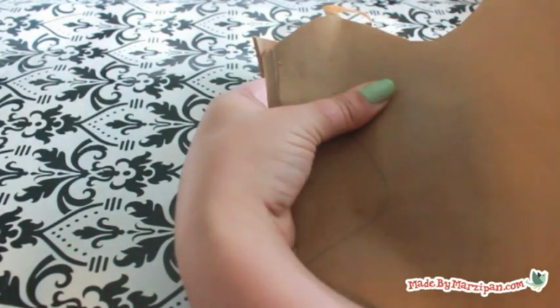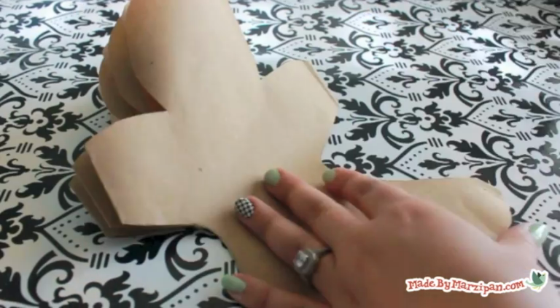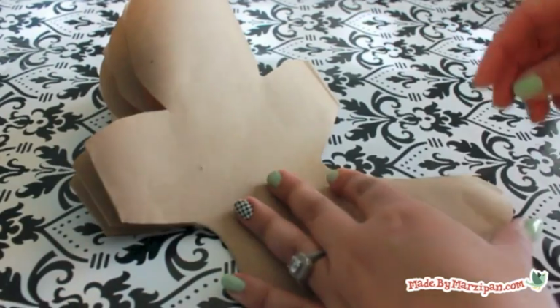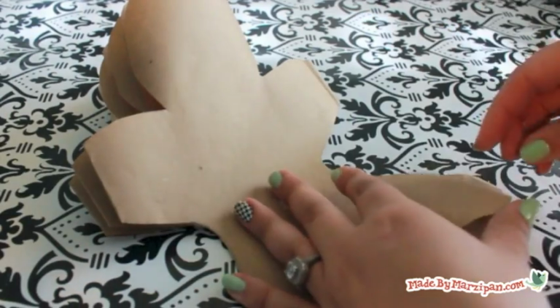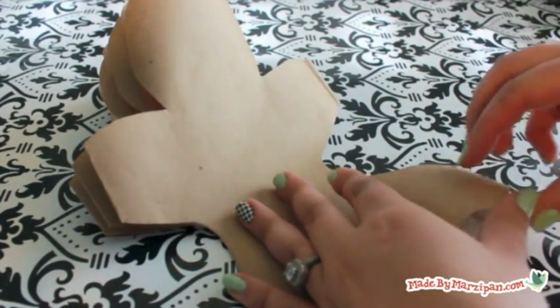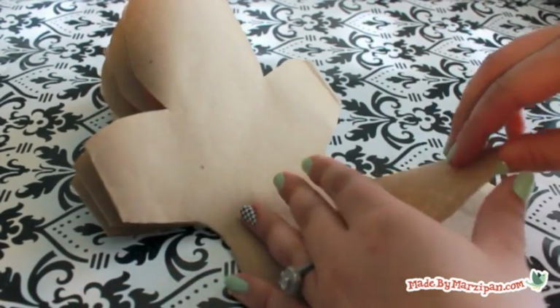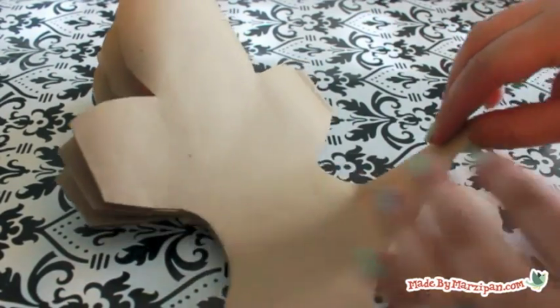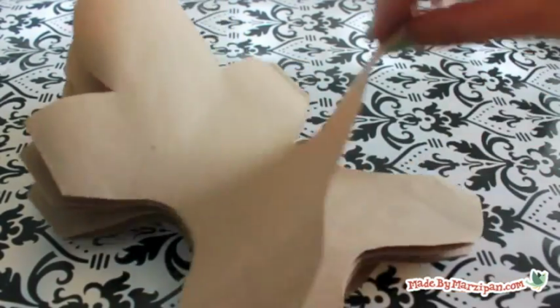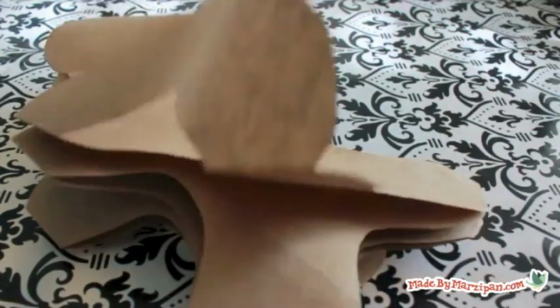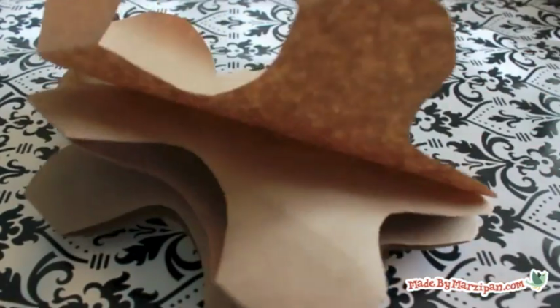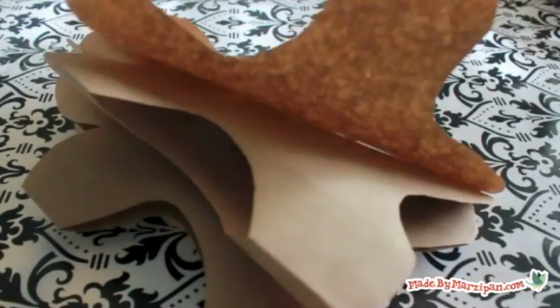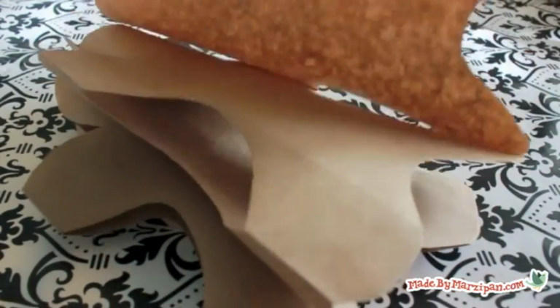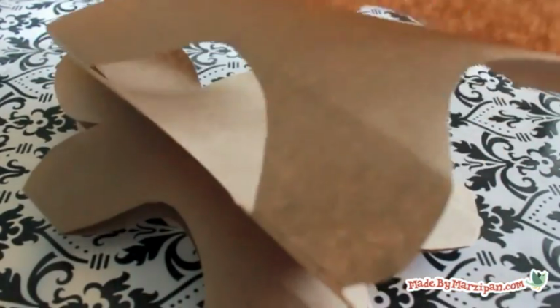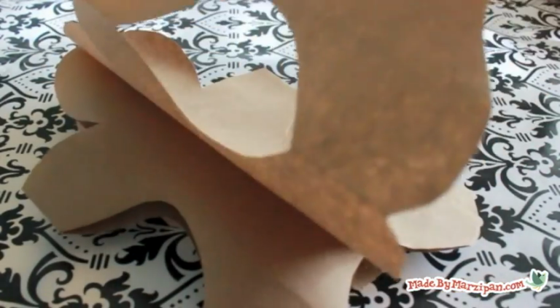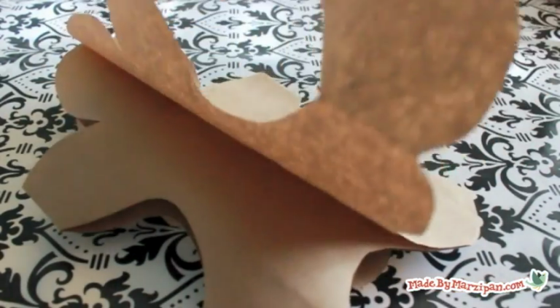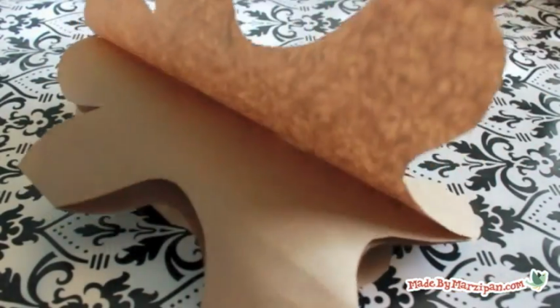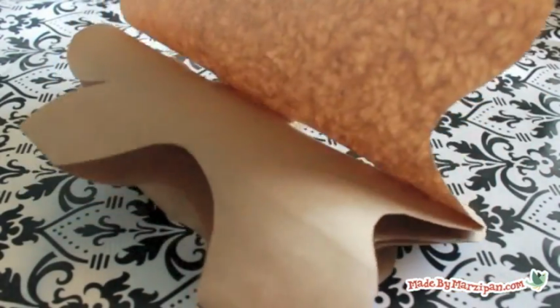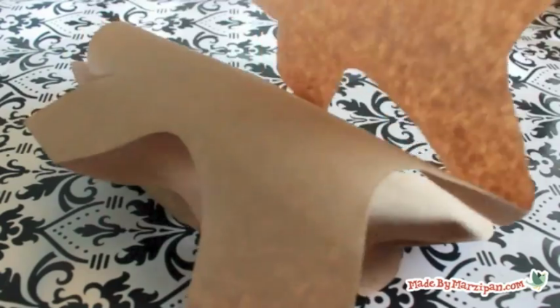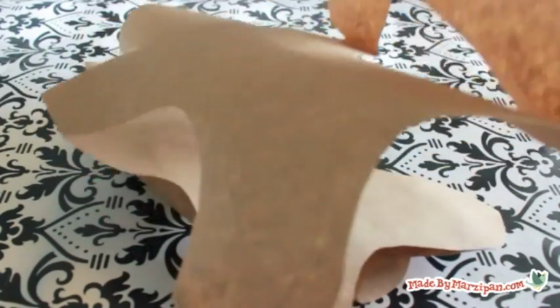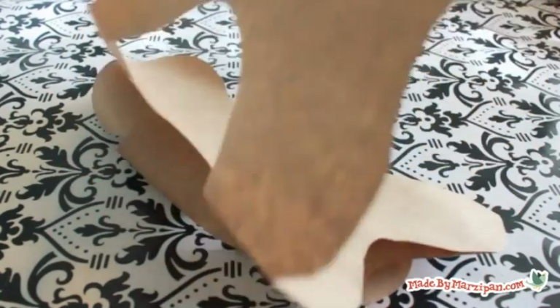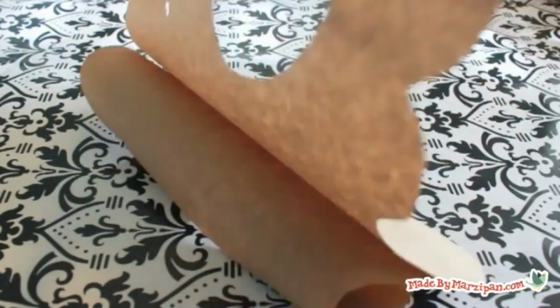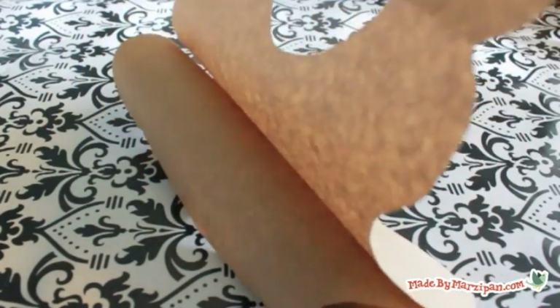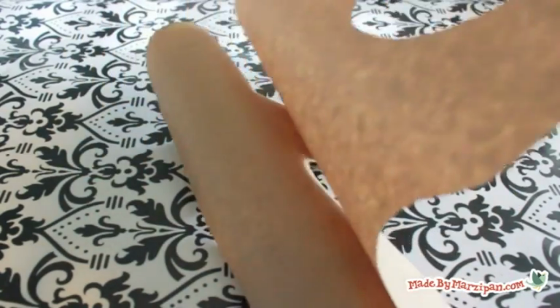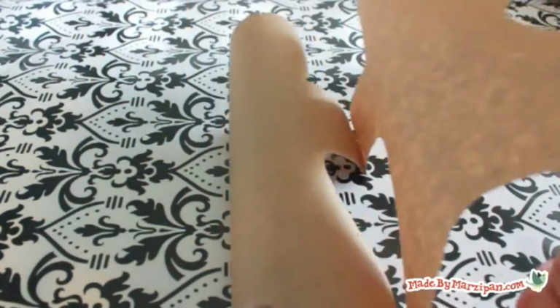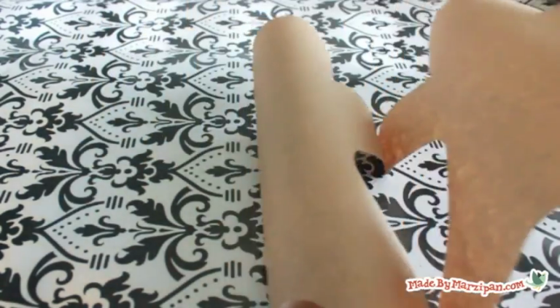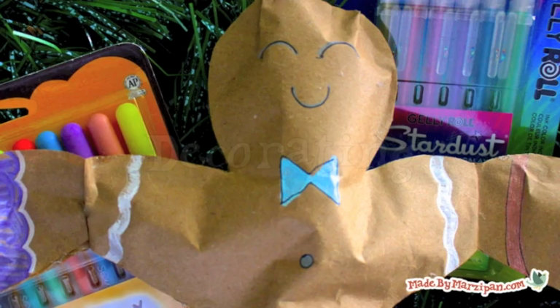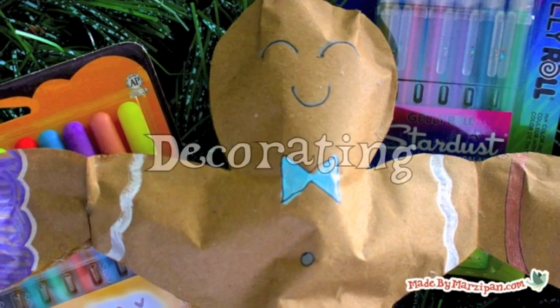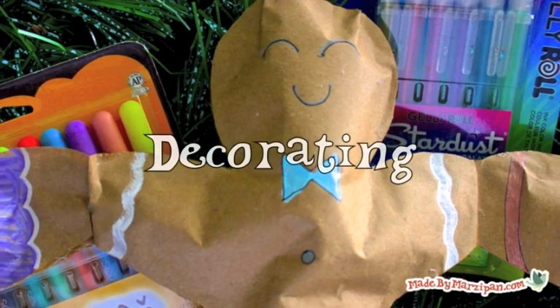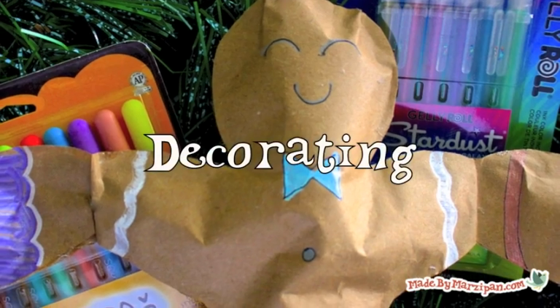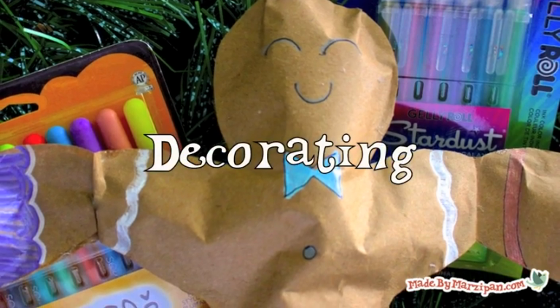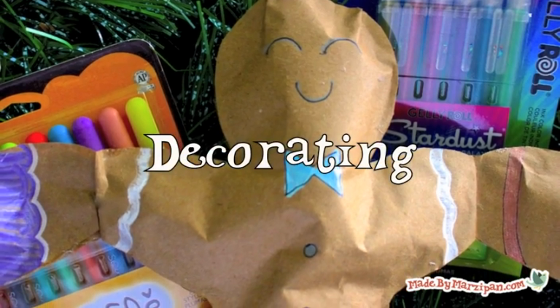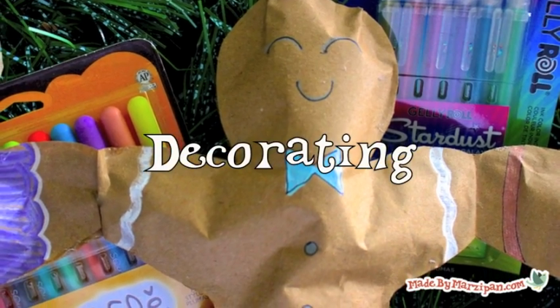Now comes the fun part: decorating. Kids will love giving each gingerbread man his own personality.